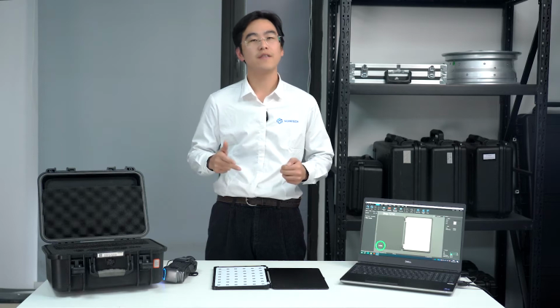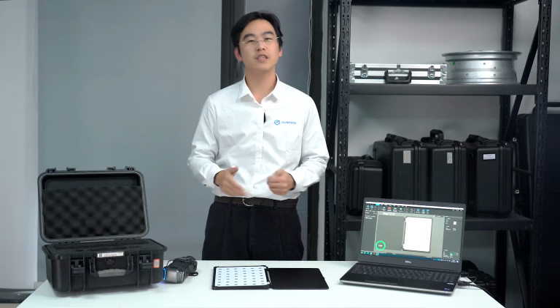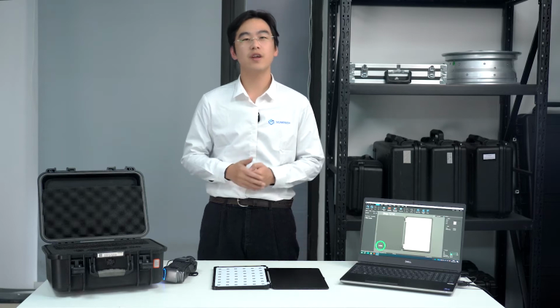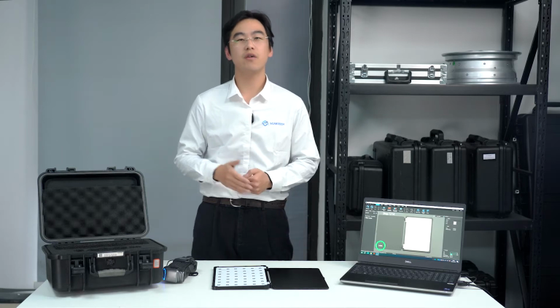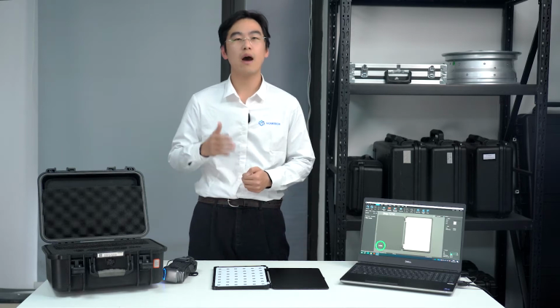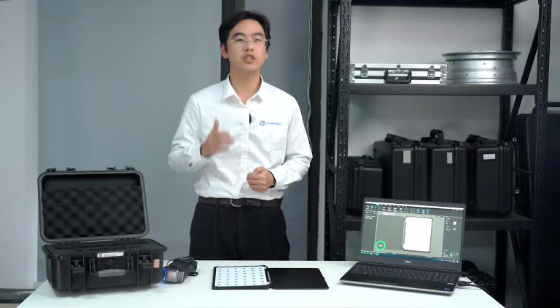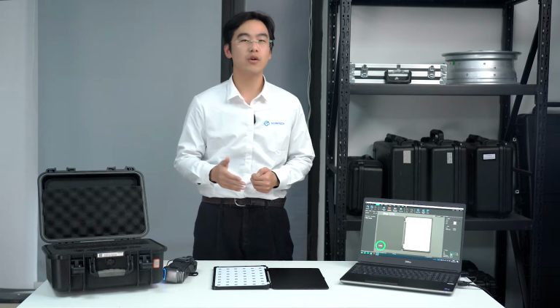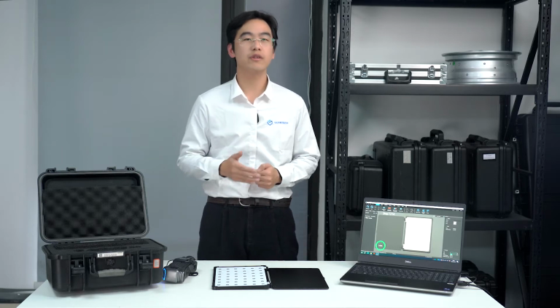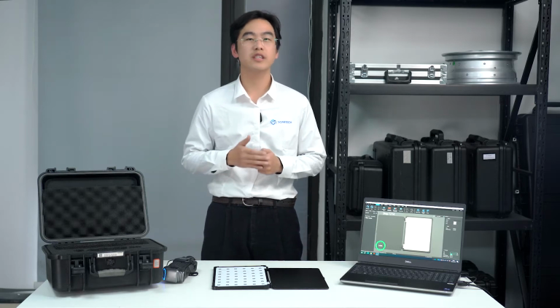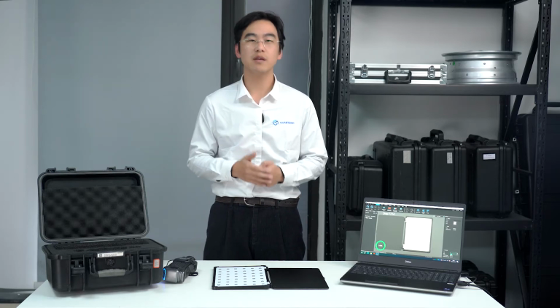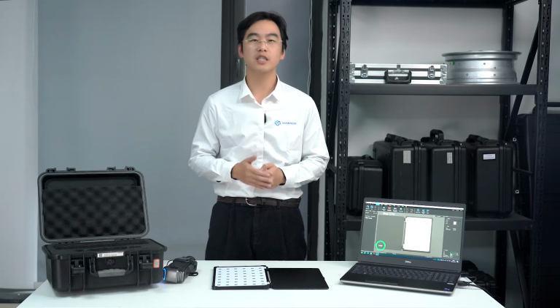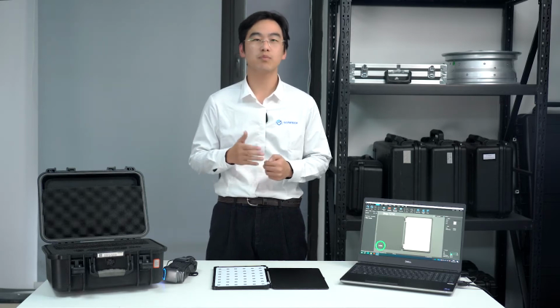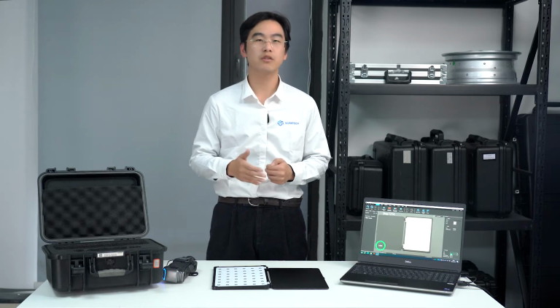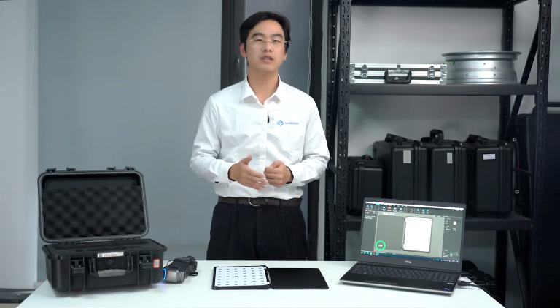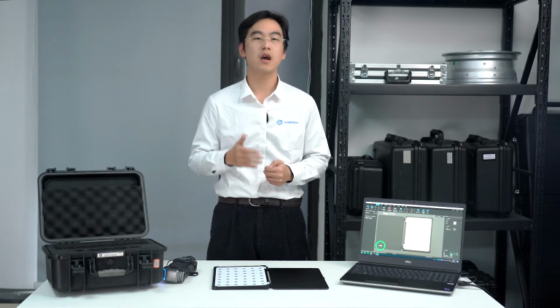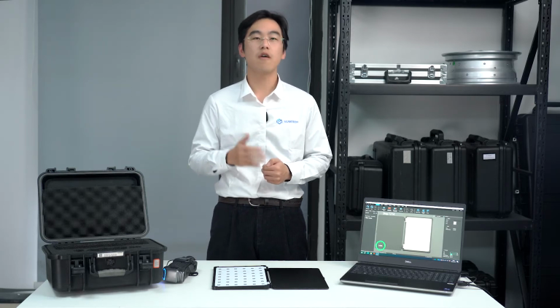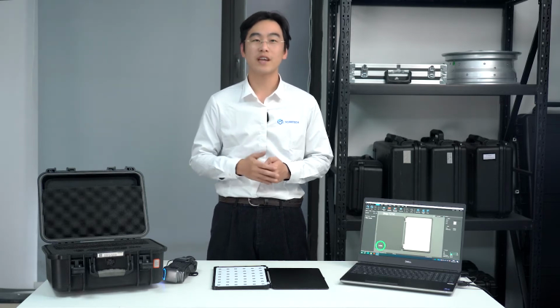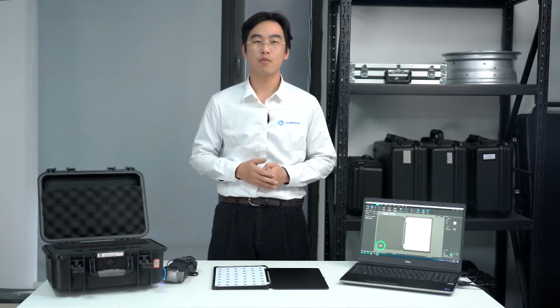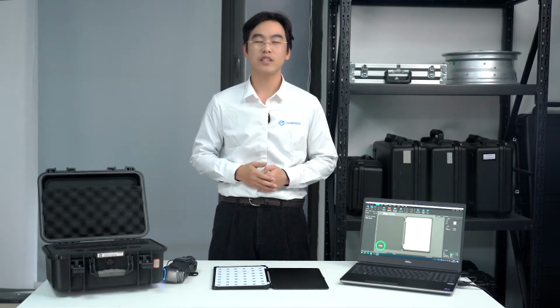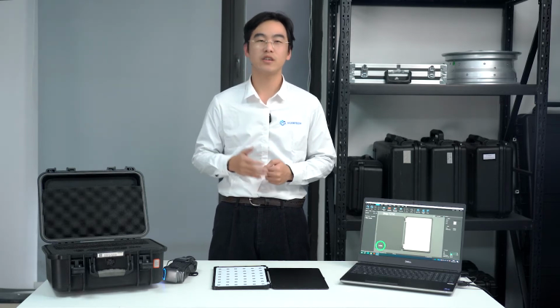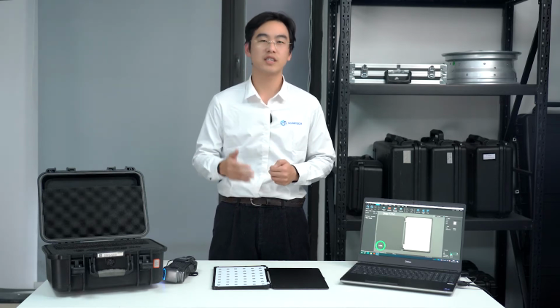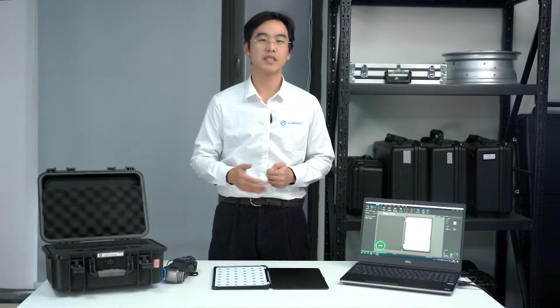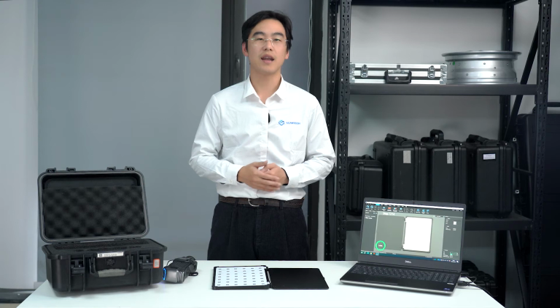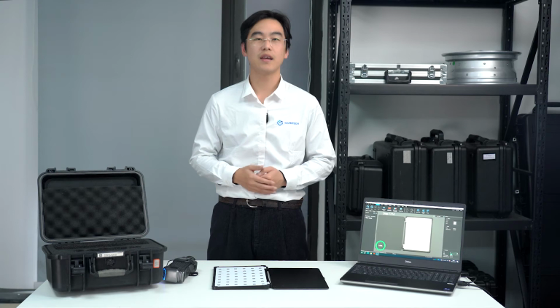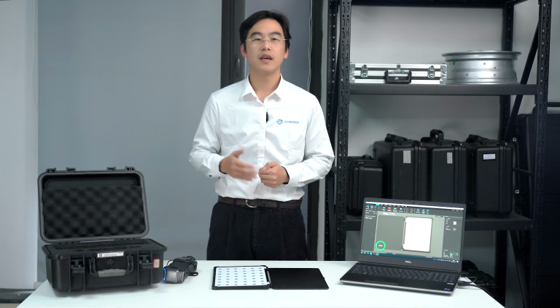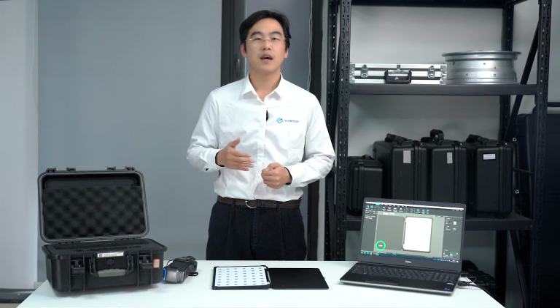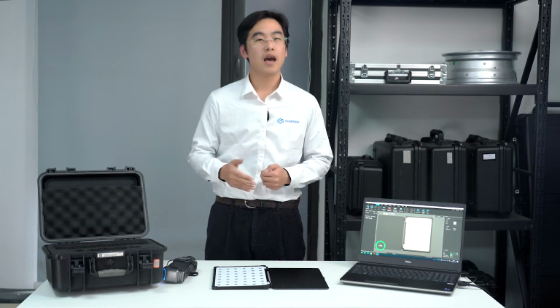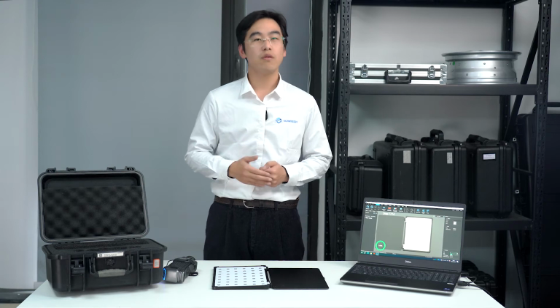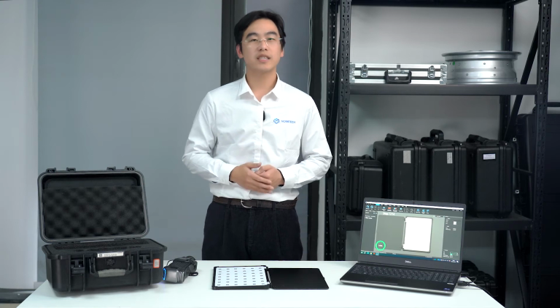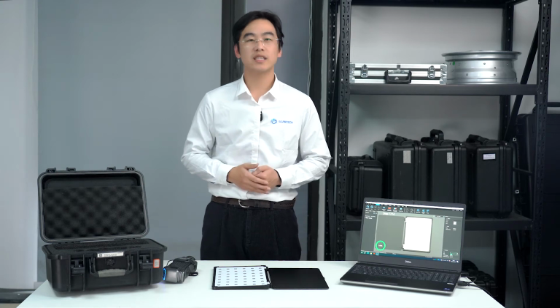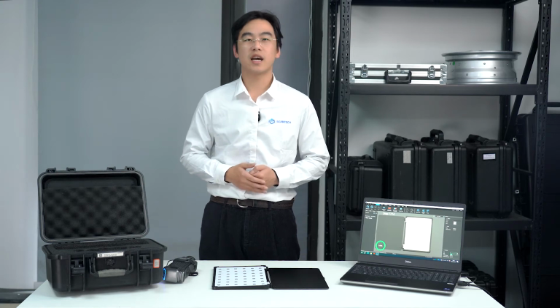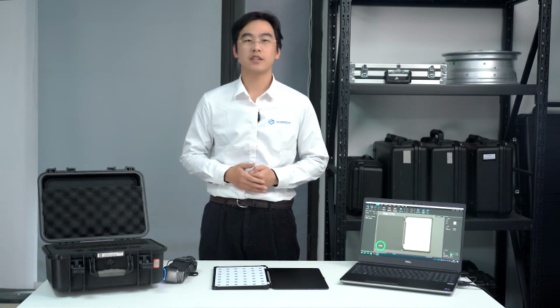In this video, I will show you the seamless process of calibrating your SimScan. Now, let's get started.